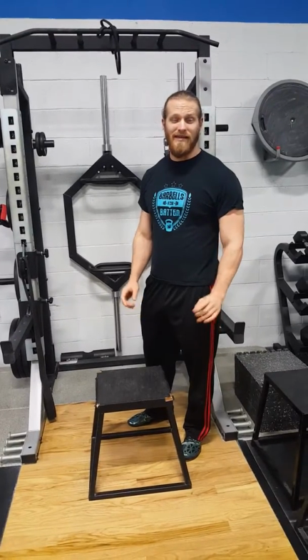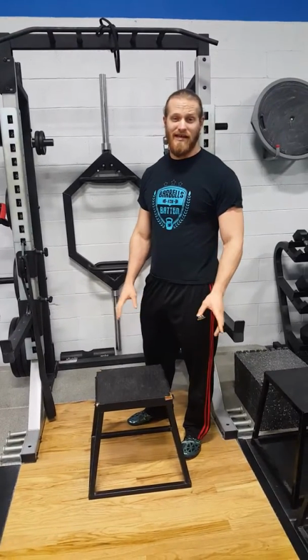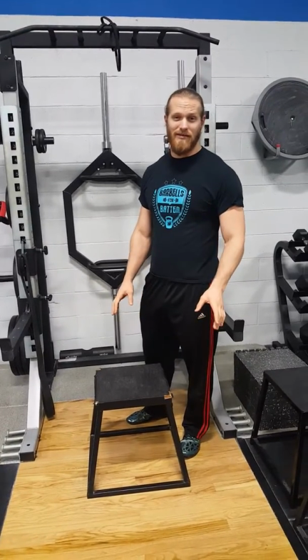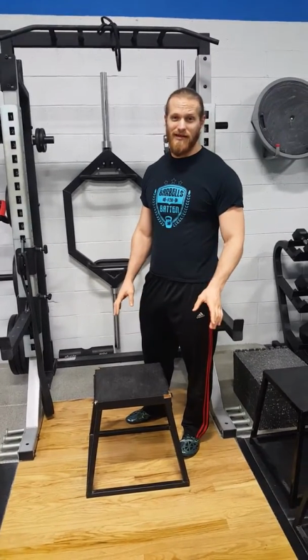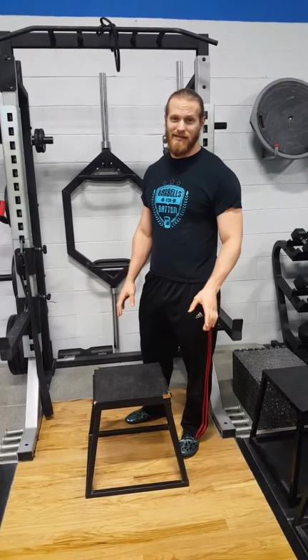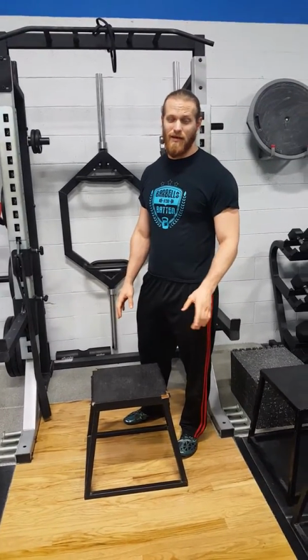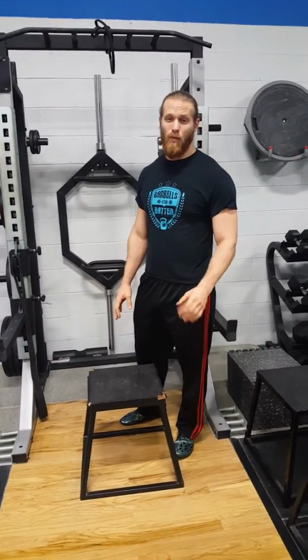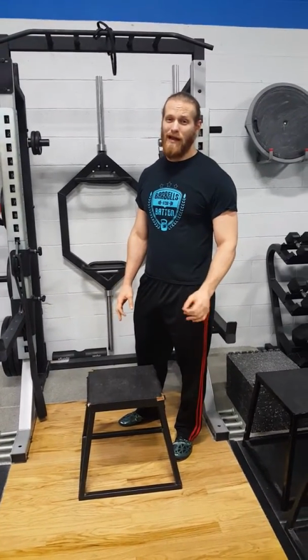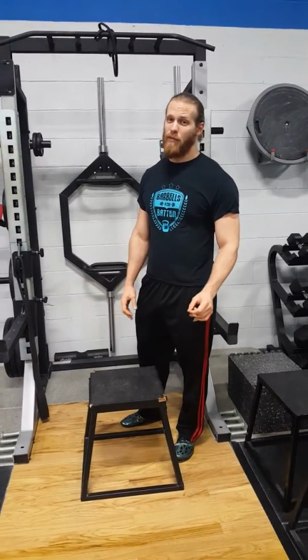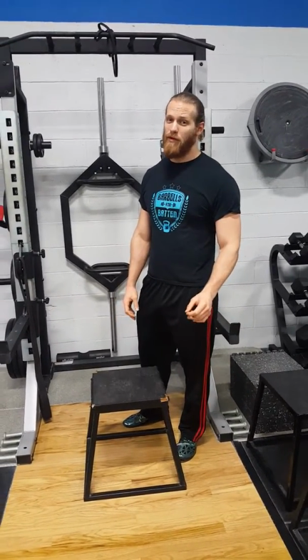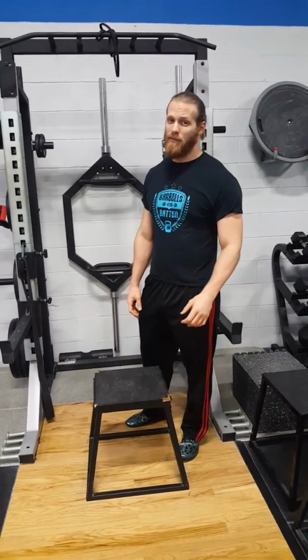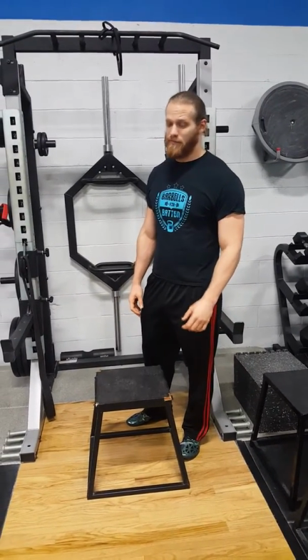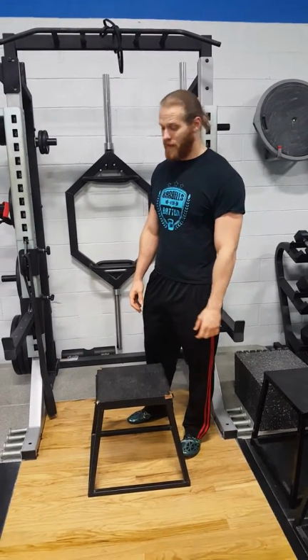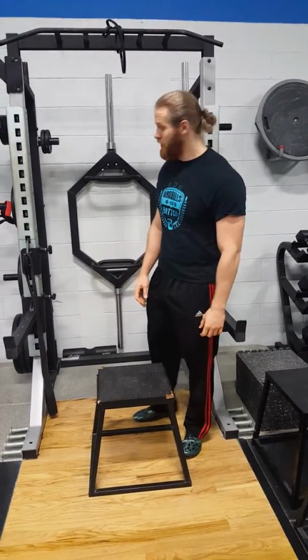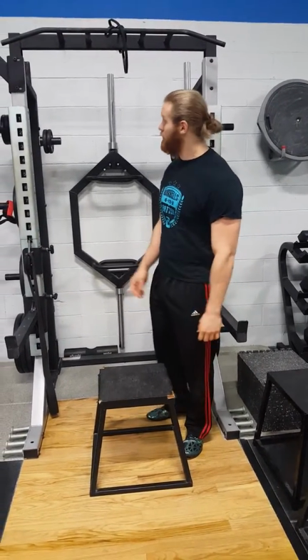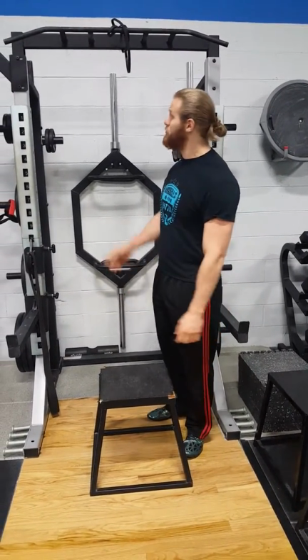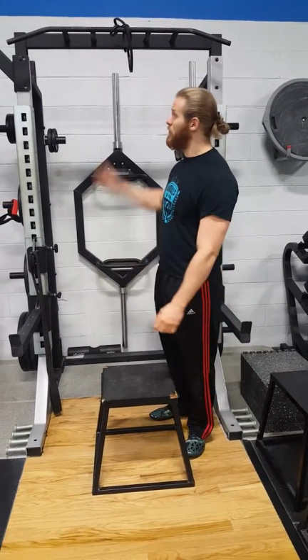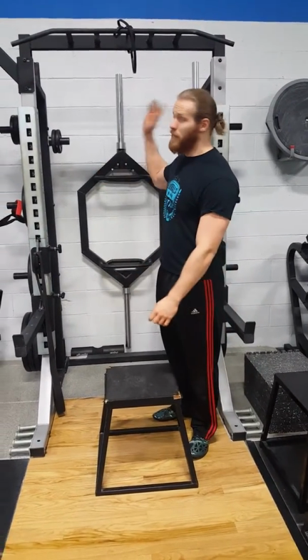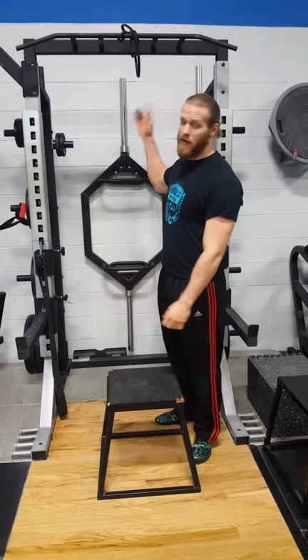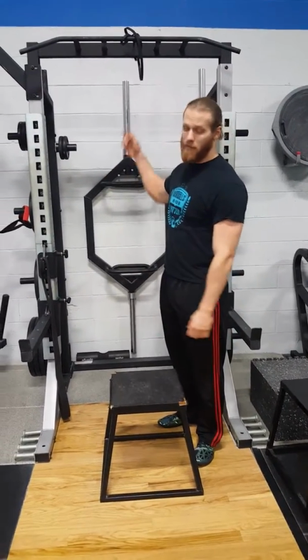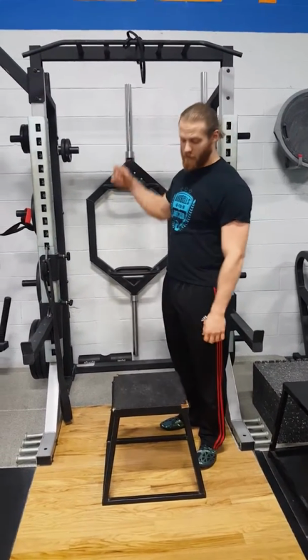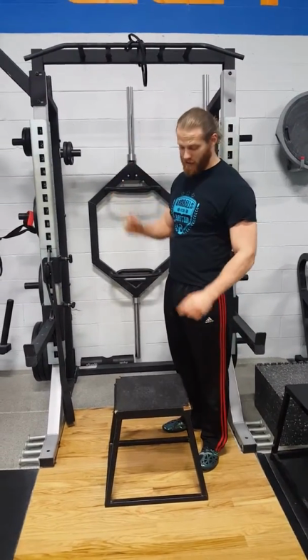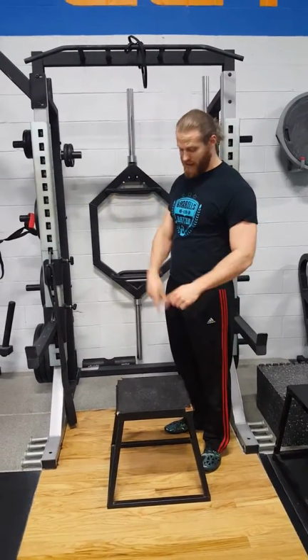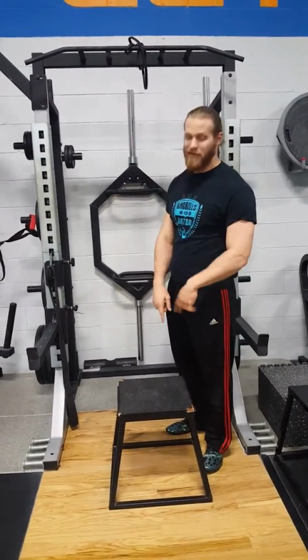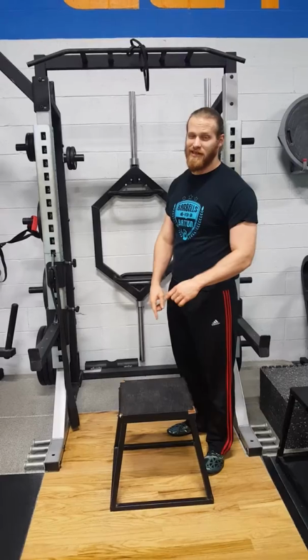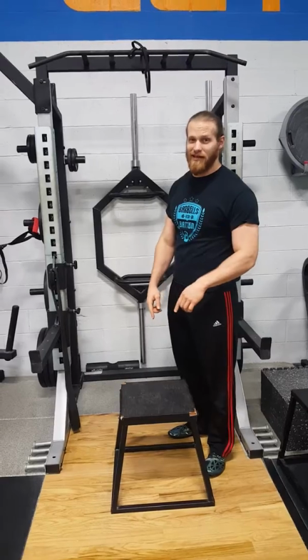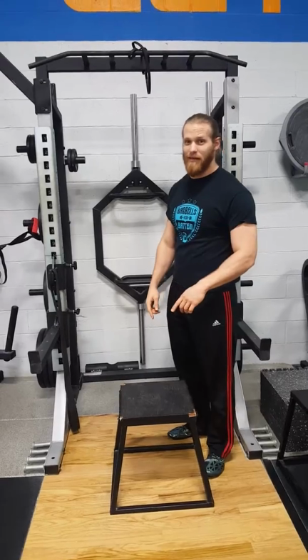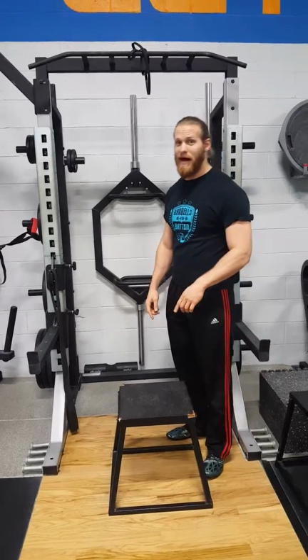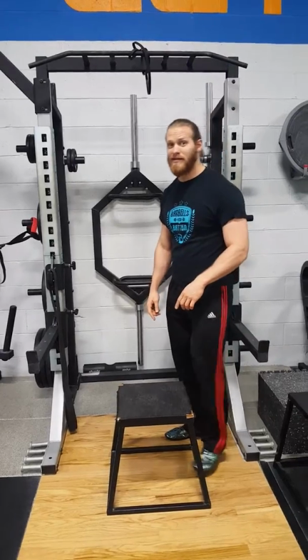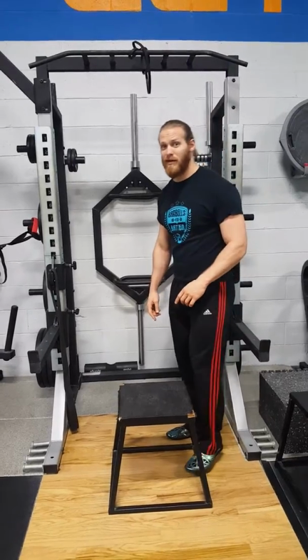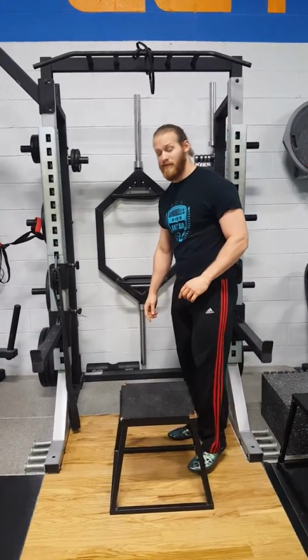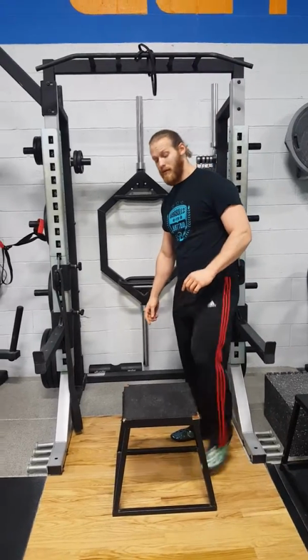This exercise is a wide grip pull-up. You can either jump up and grab the bar, or I usually like to get a box so I can jump up.